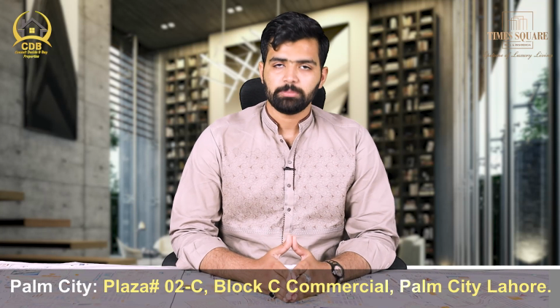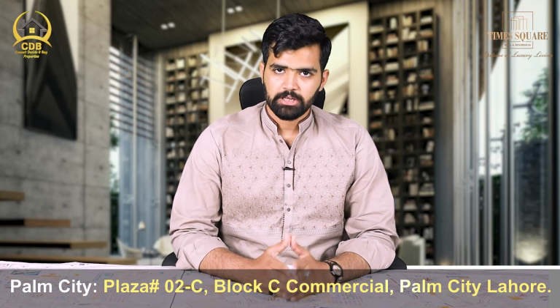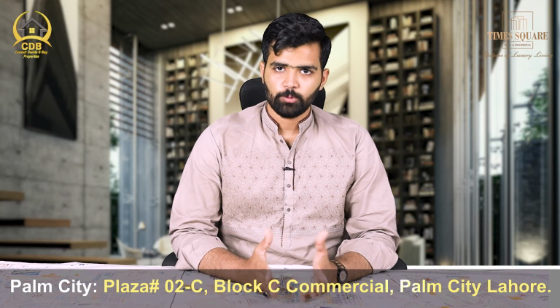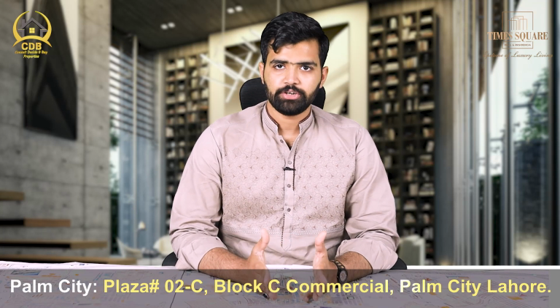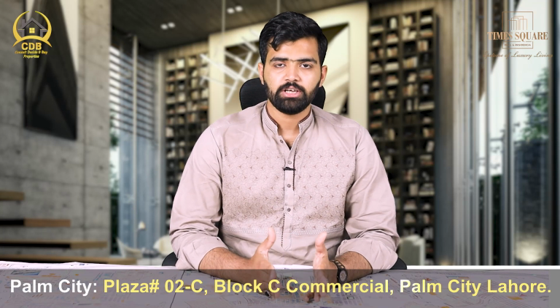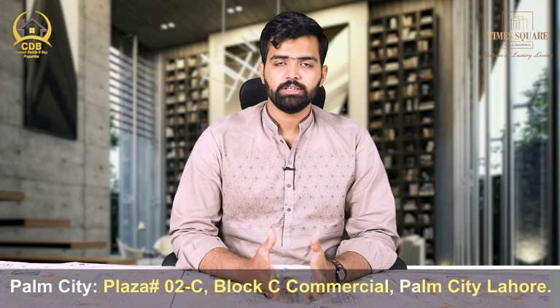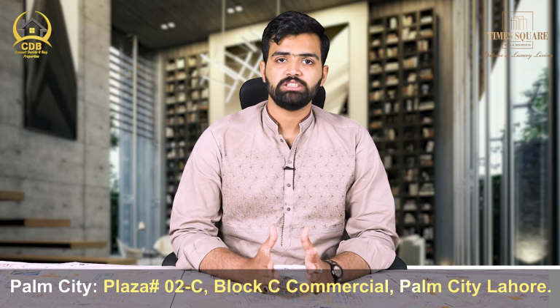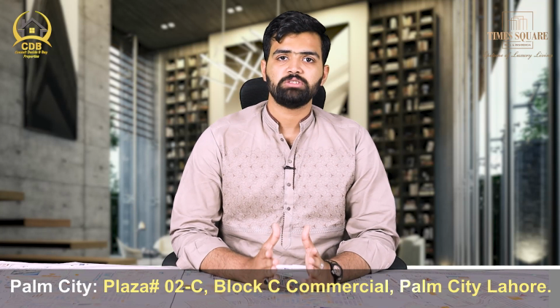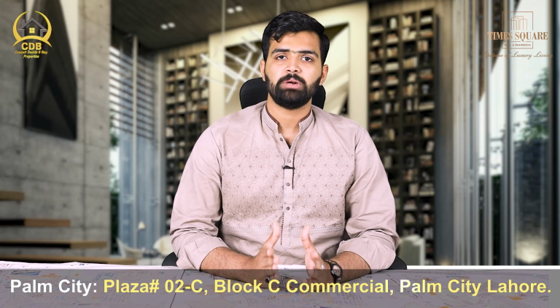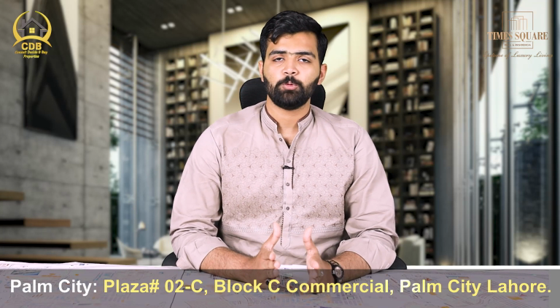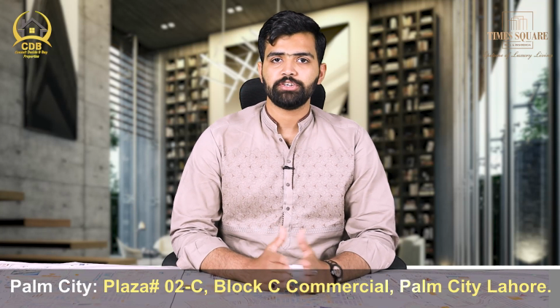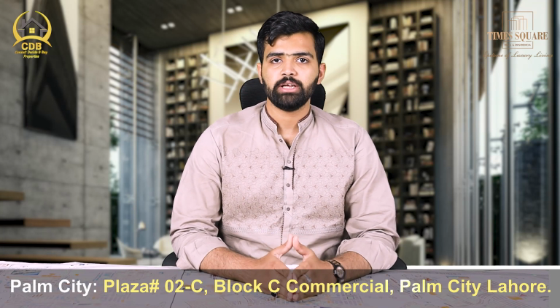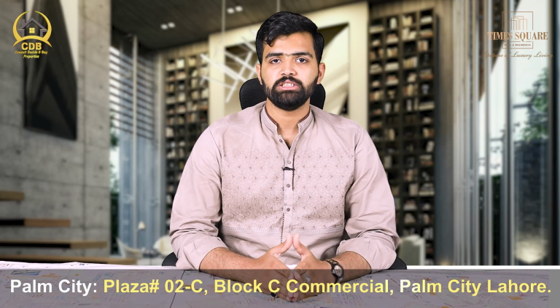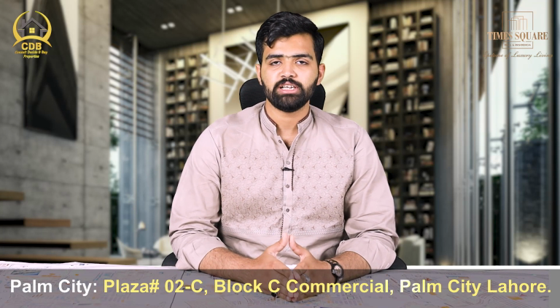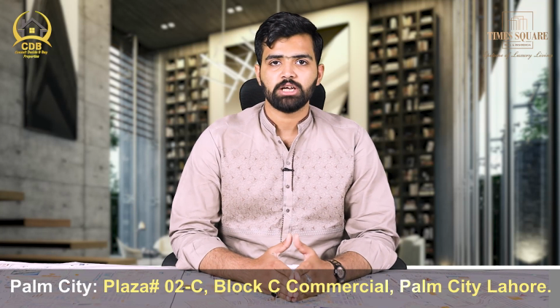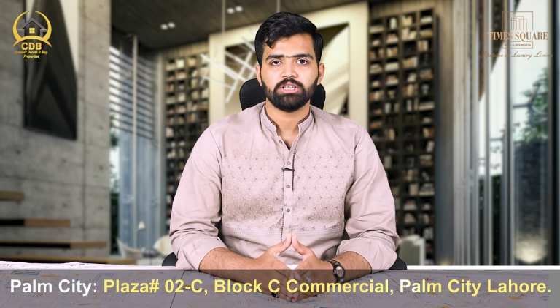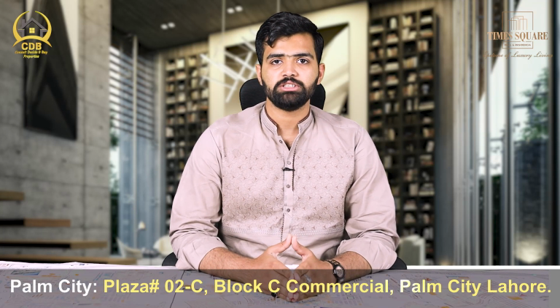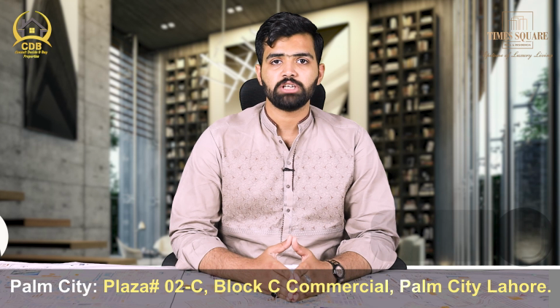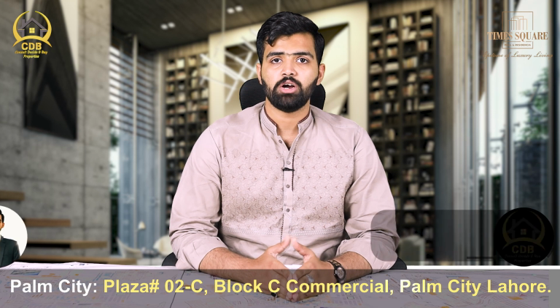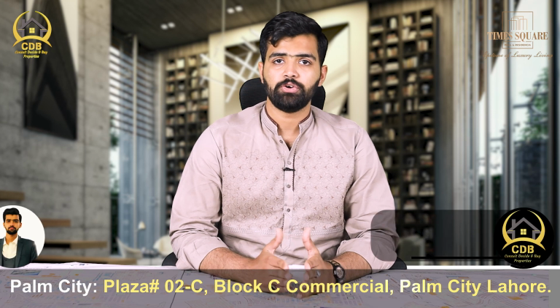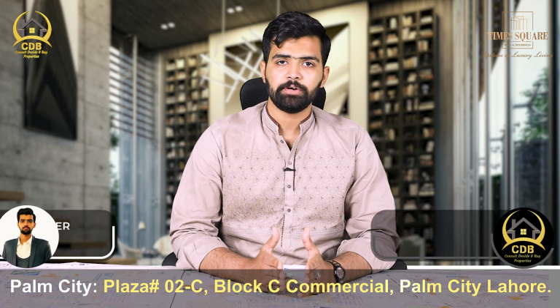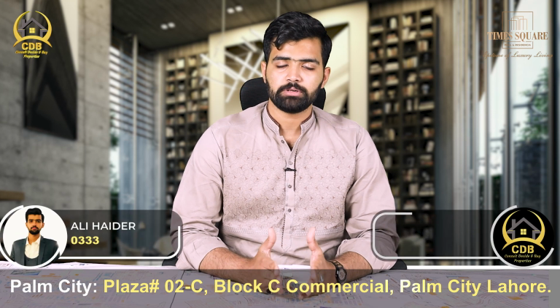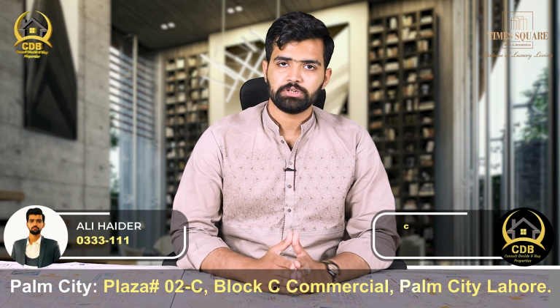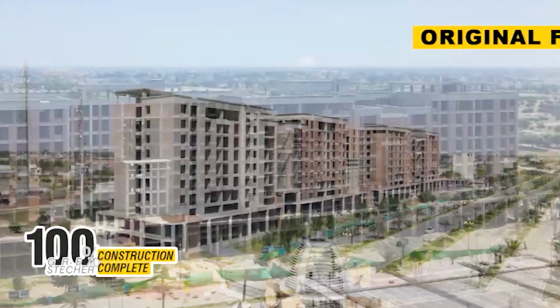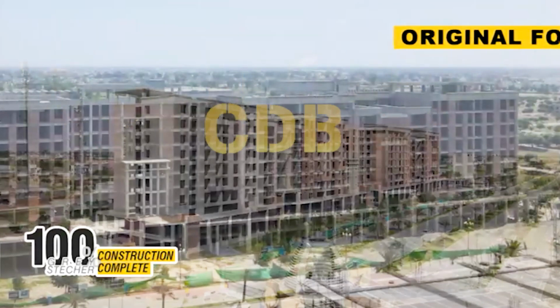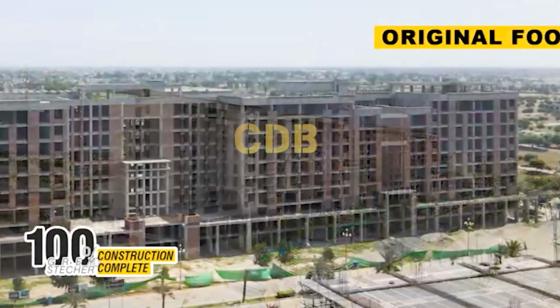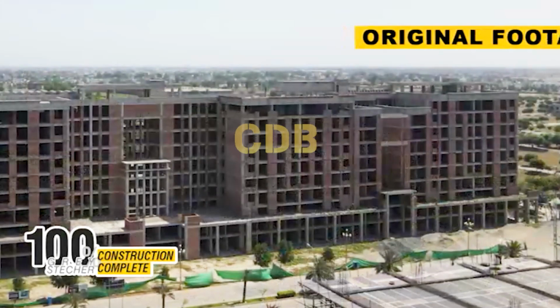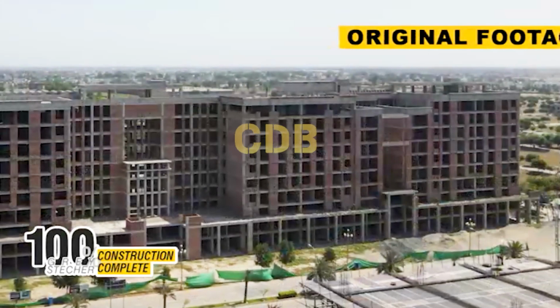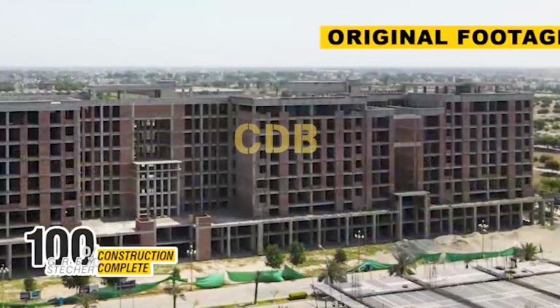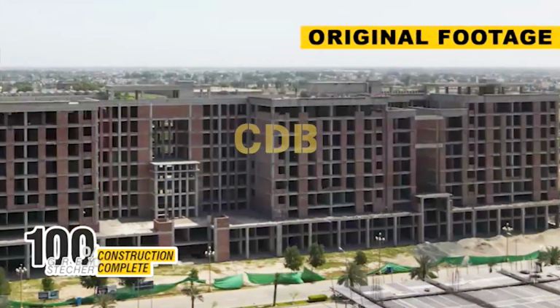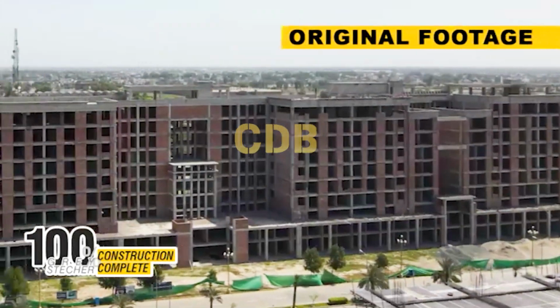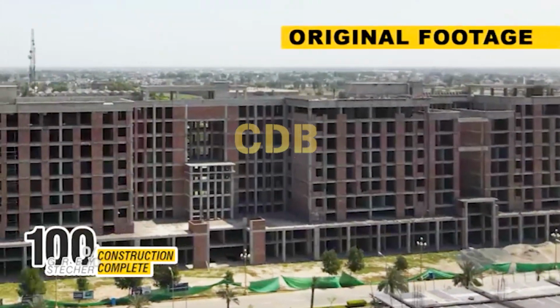The Bahria Orchard Times Square Mall & Residencia is the largest project in the Bahria Orchard area, and it is 100% grey structure complete.